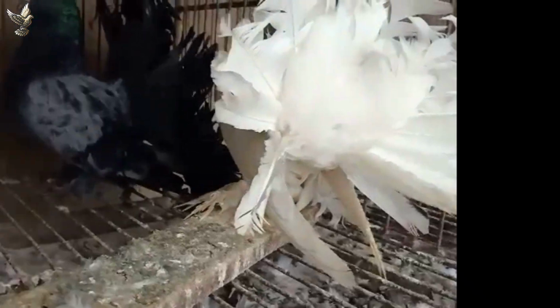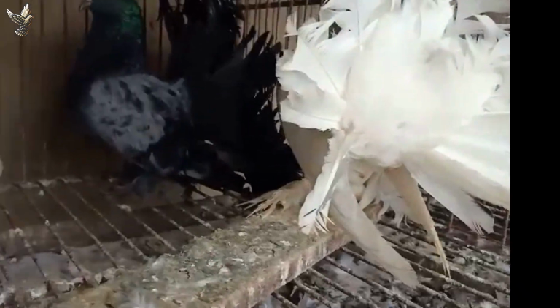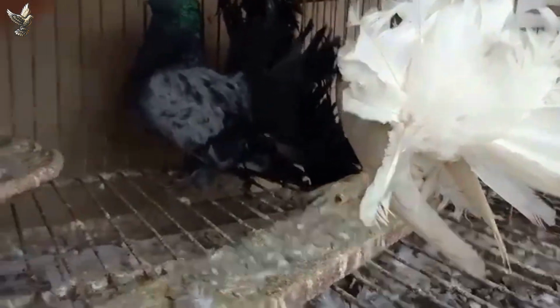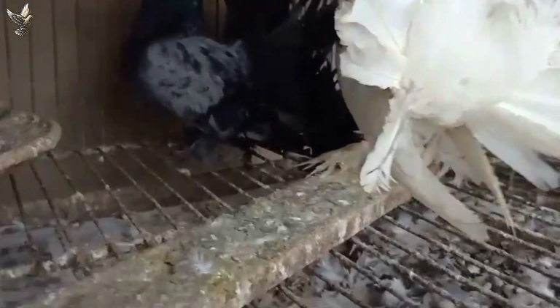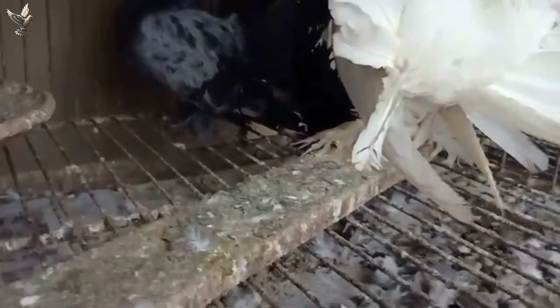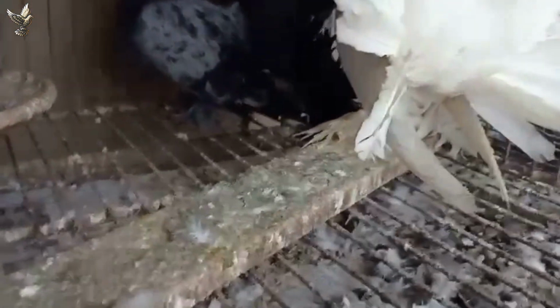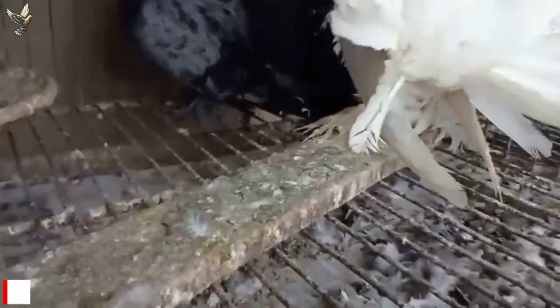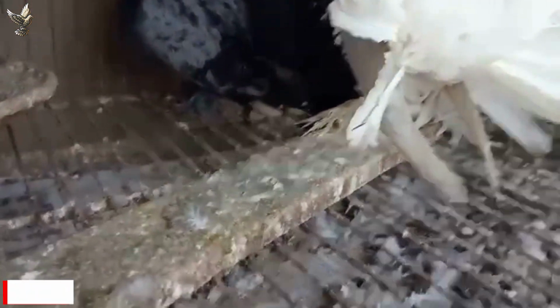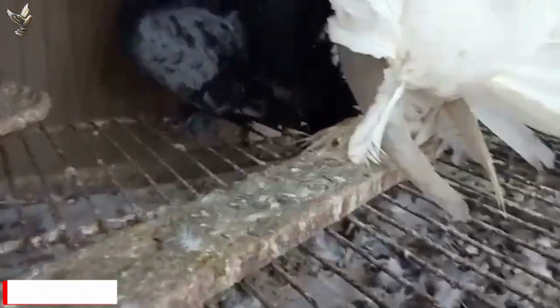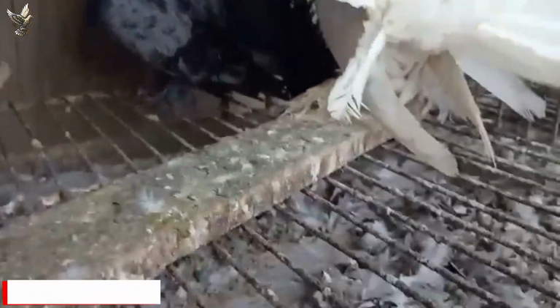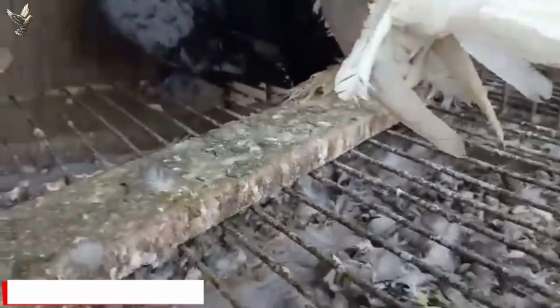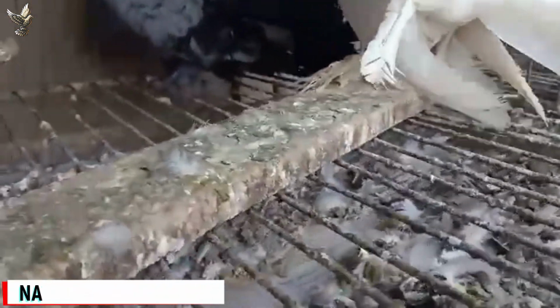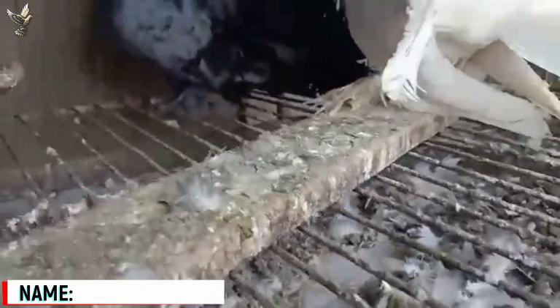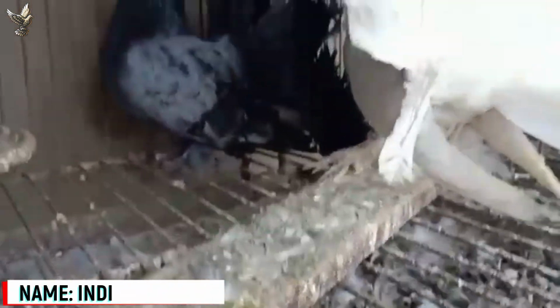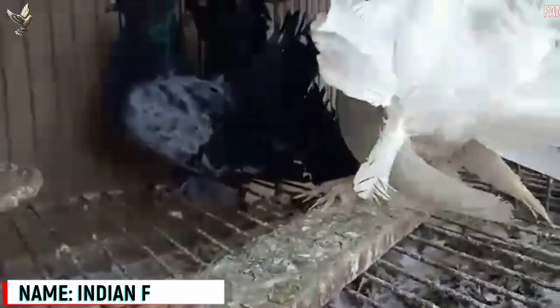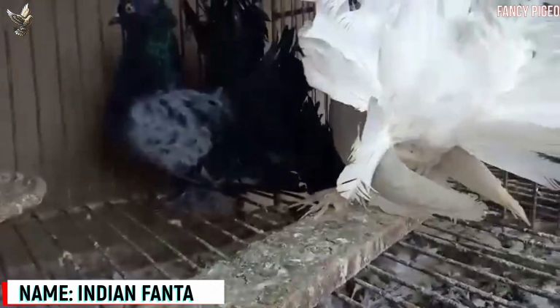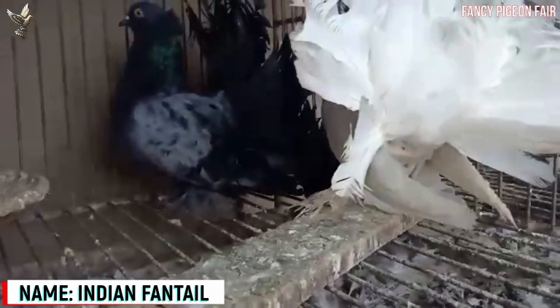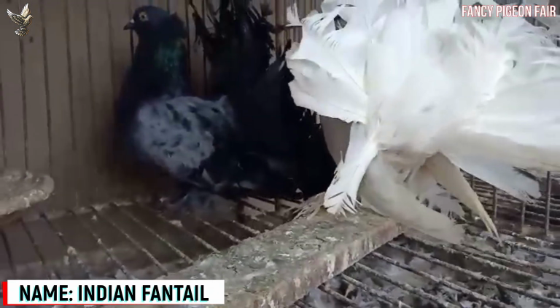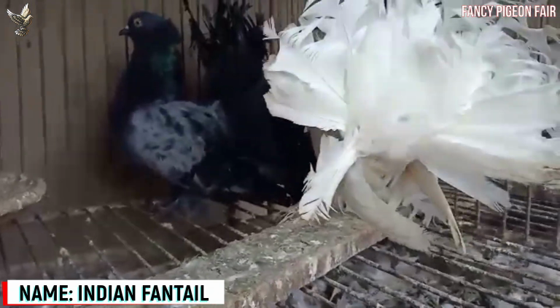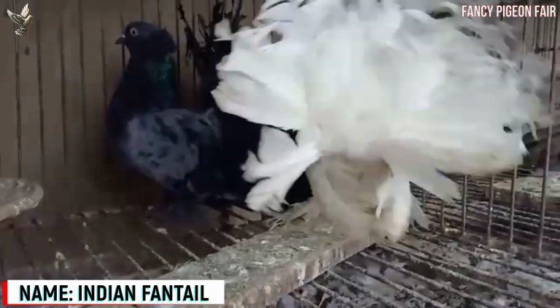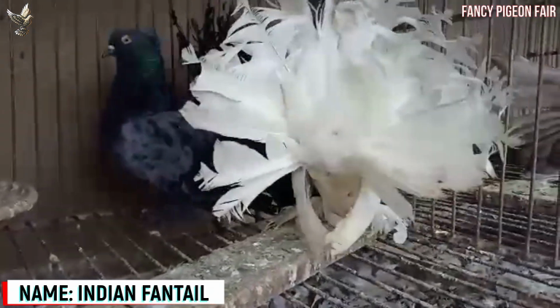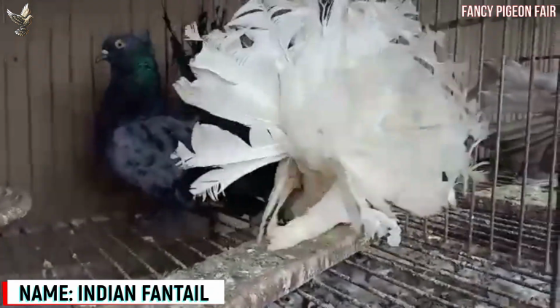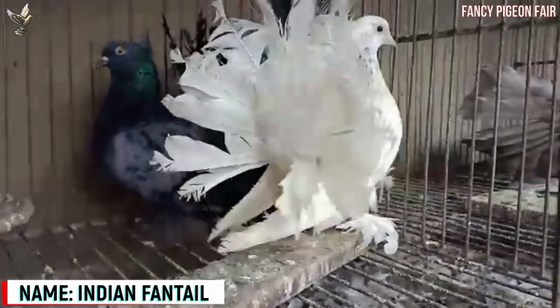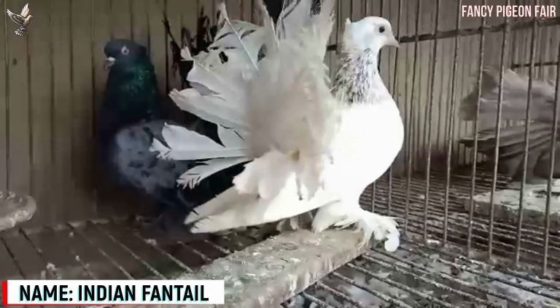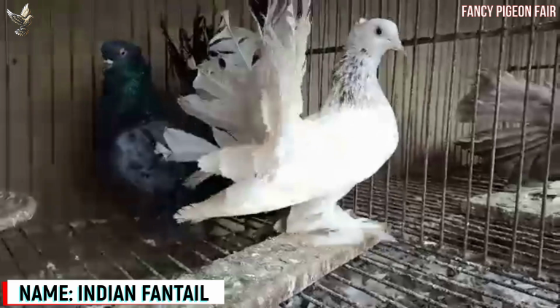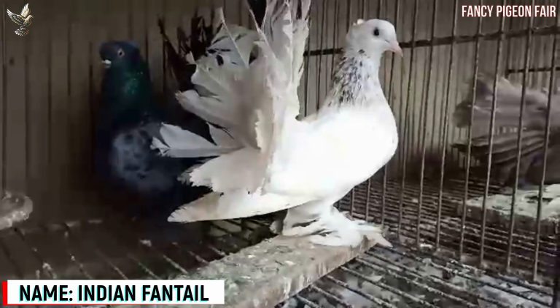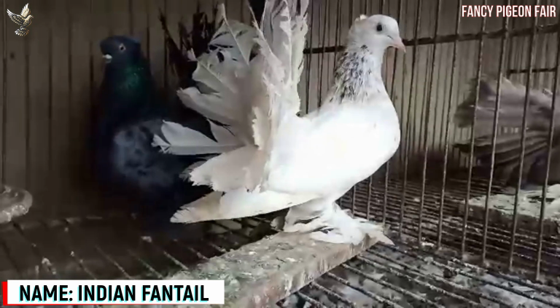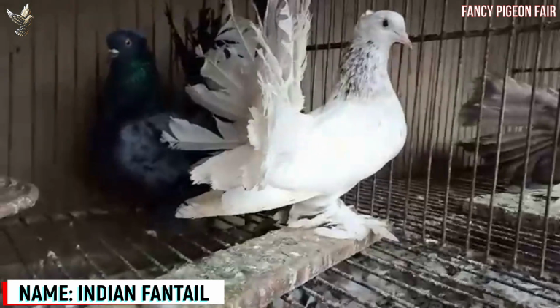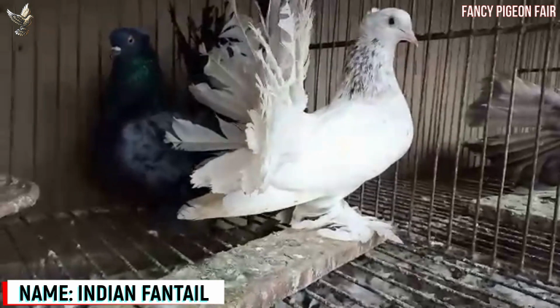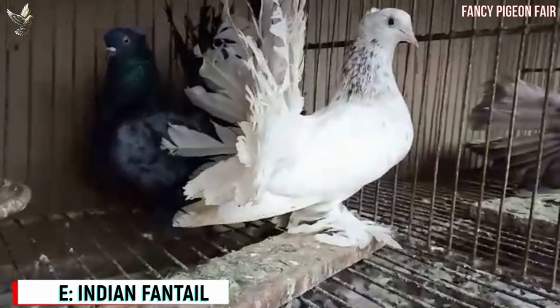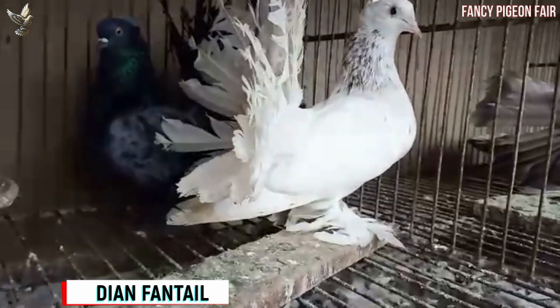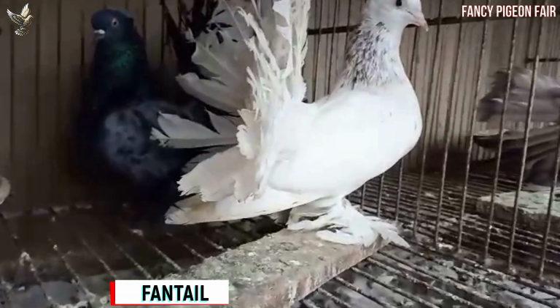Indian Fantail Pigeon. This is a very beautiful Indian Fantail Pigeon. Both birds are from the almond color bloodline.